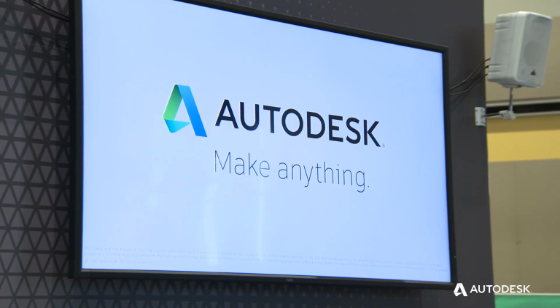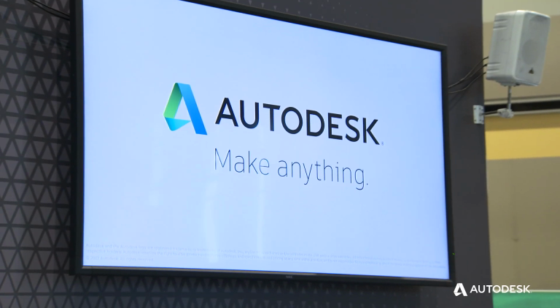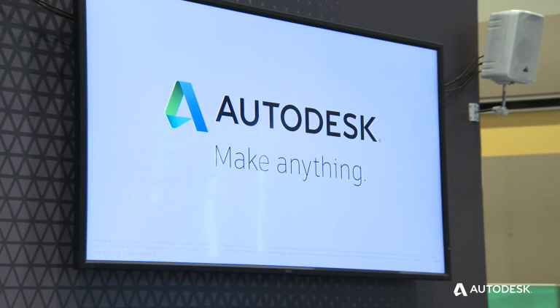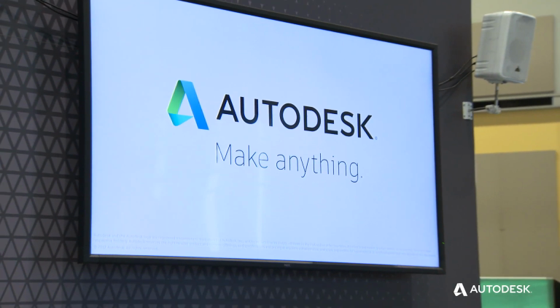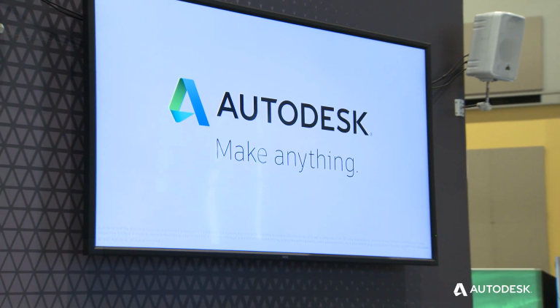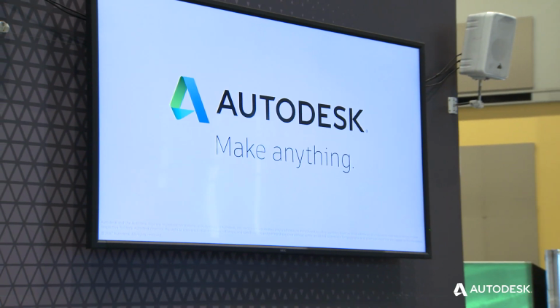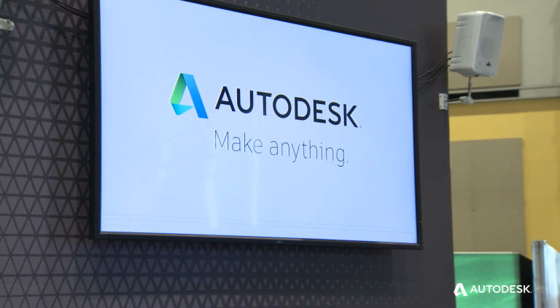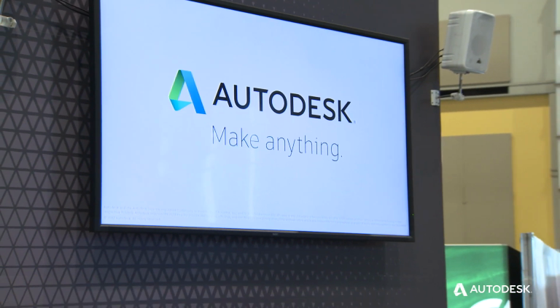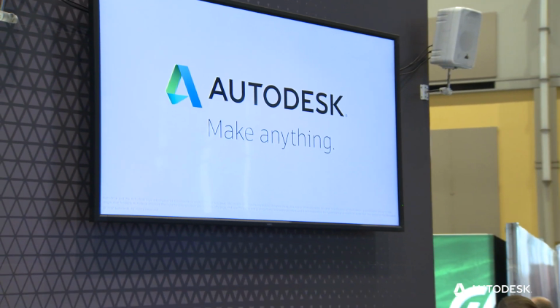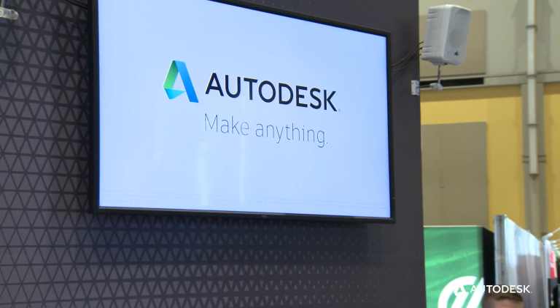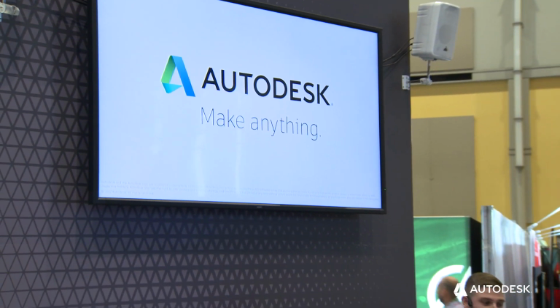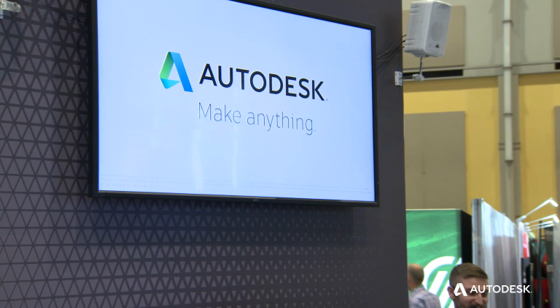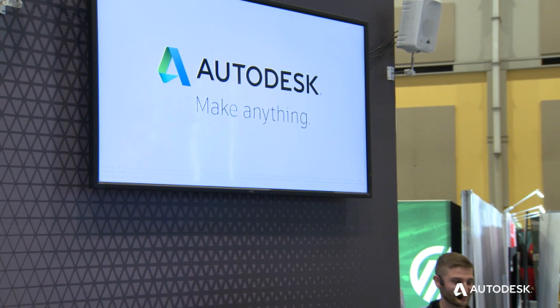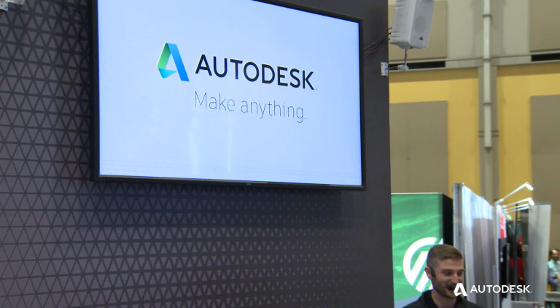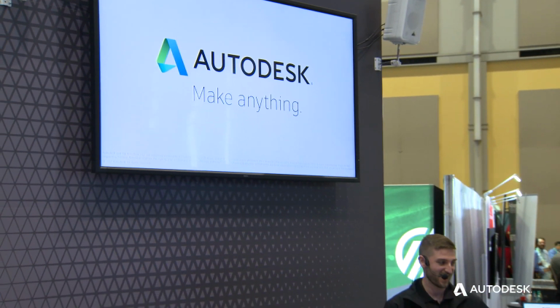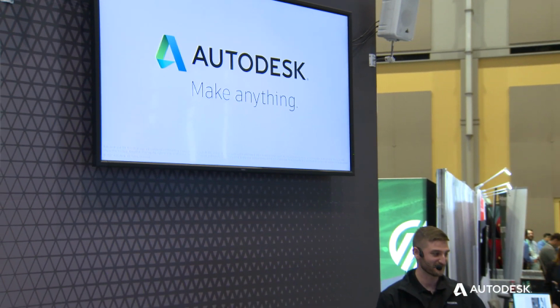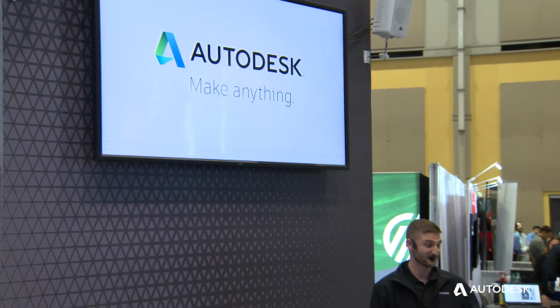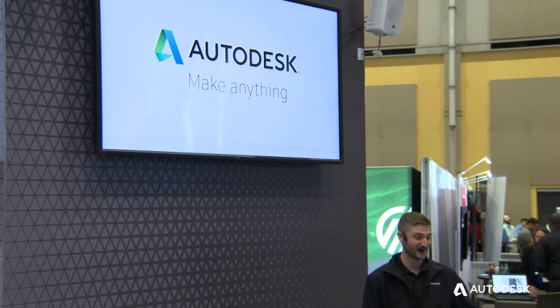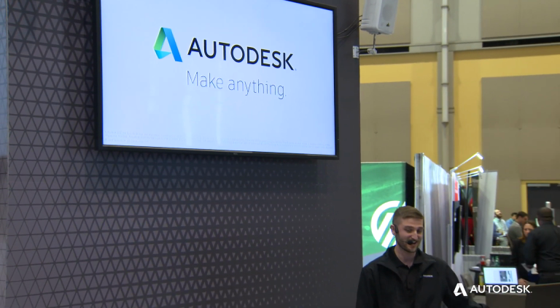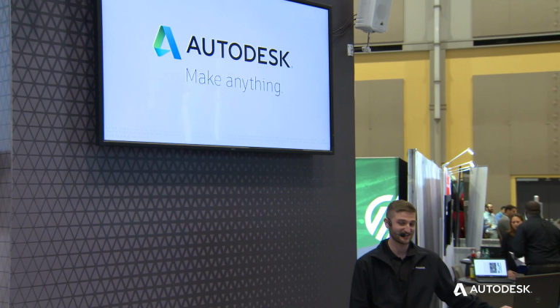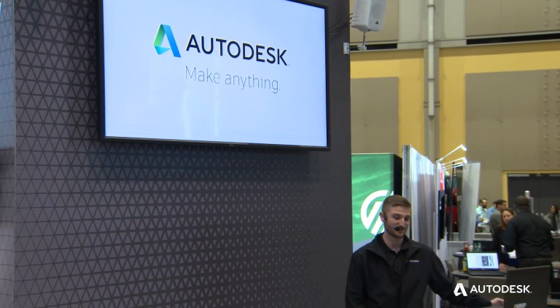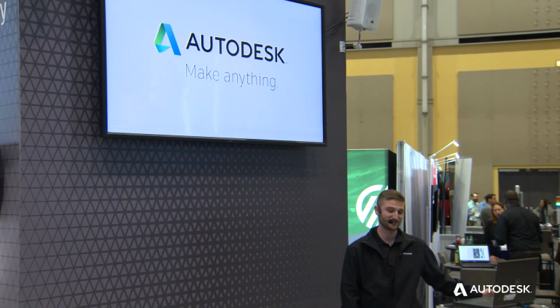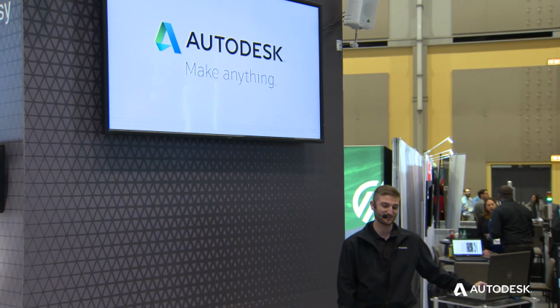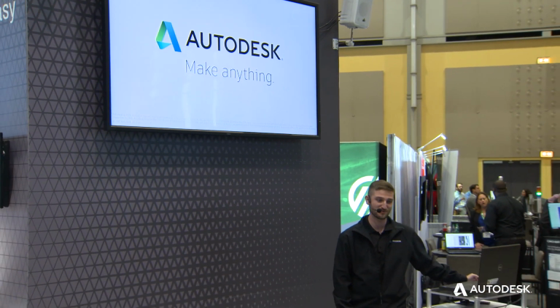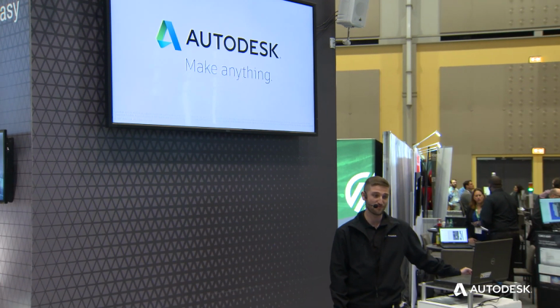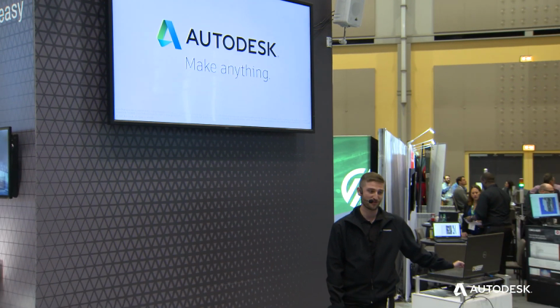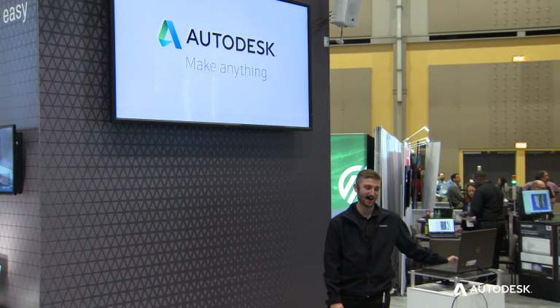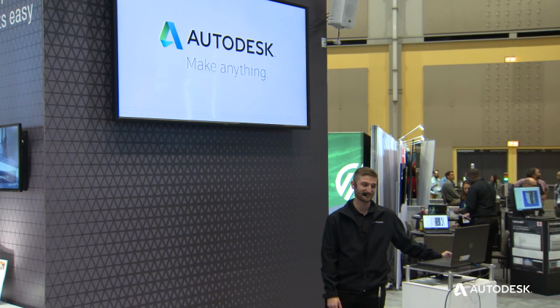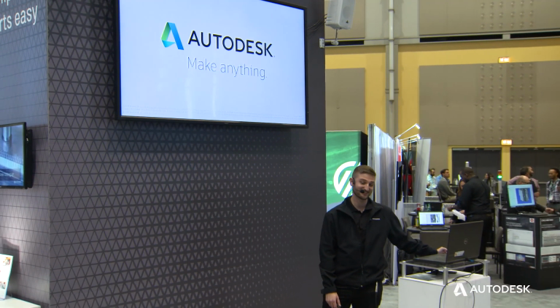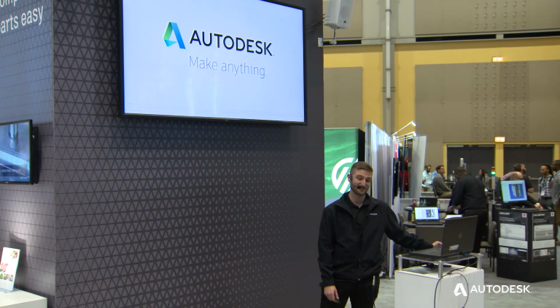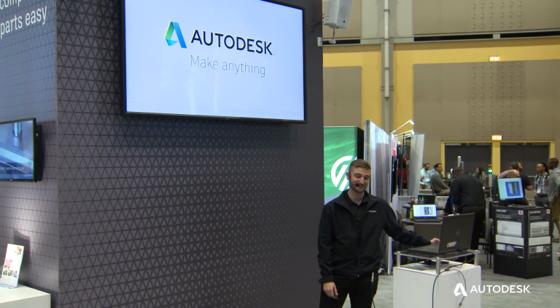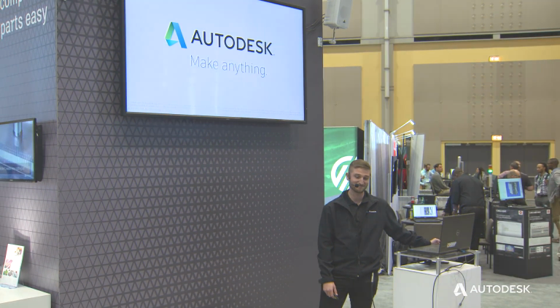That's the end of my presentation on Robotics. If you guys have any questions, I would be more than happy to answer them.